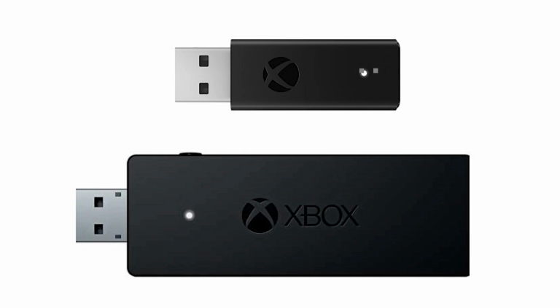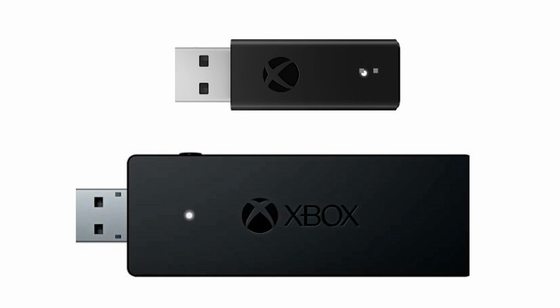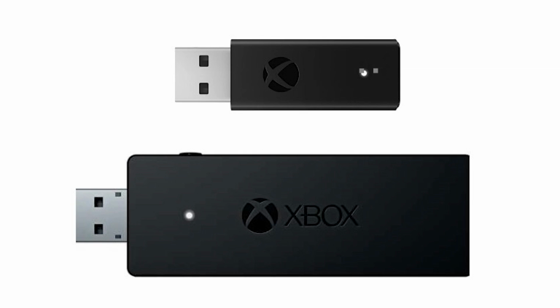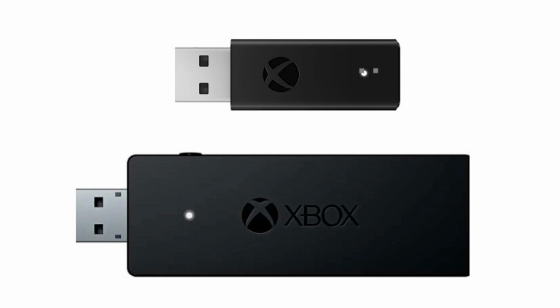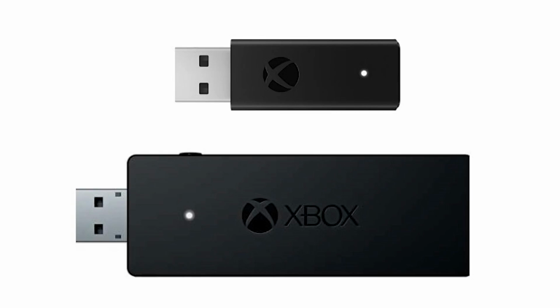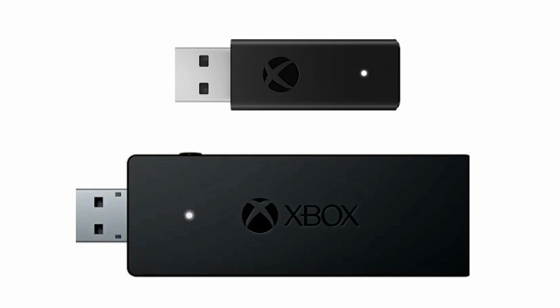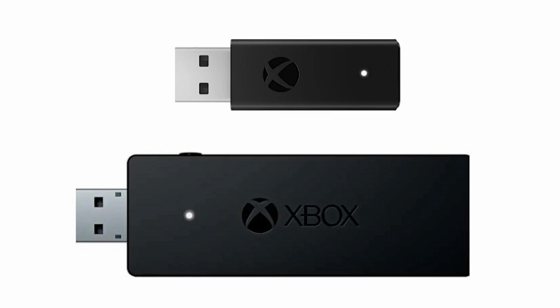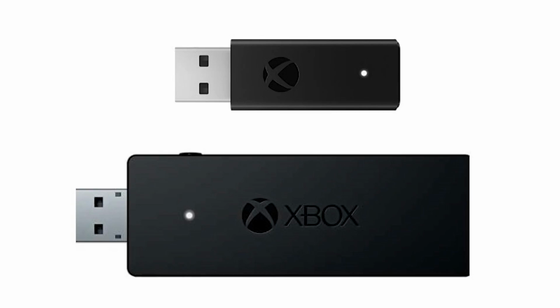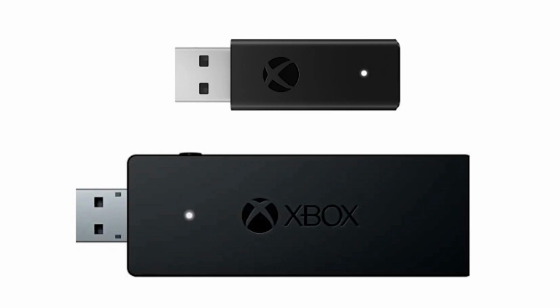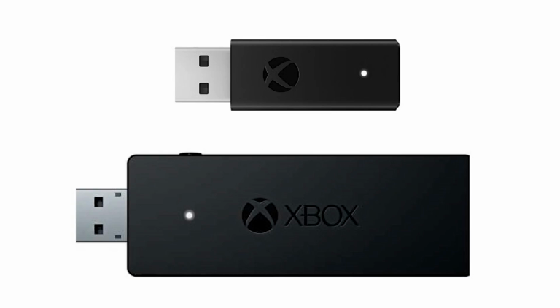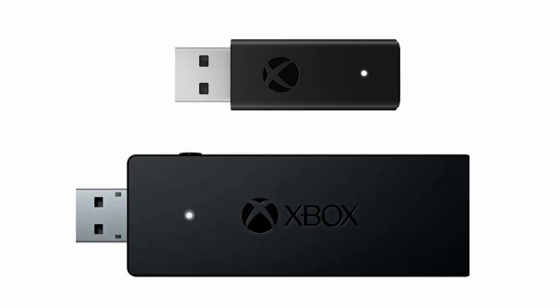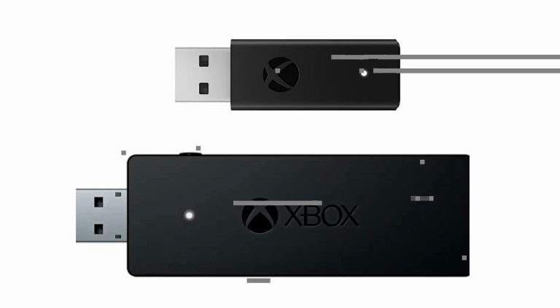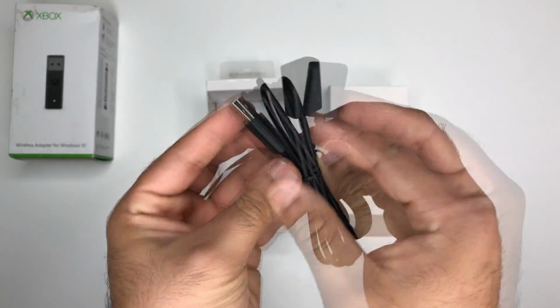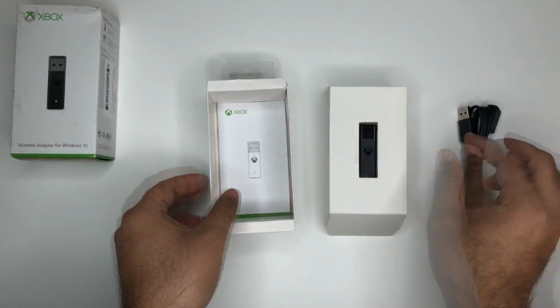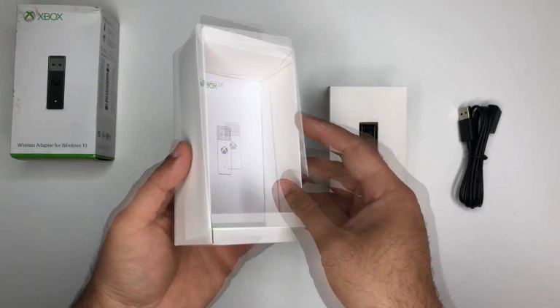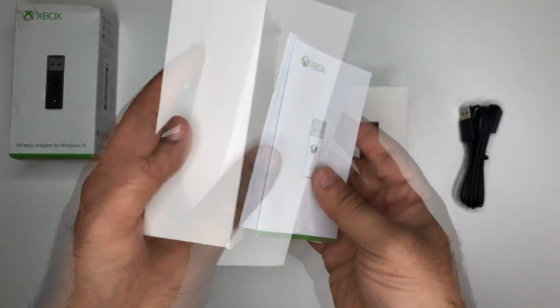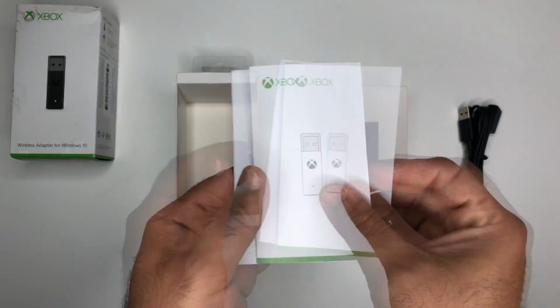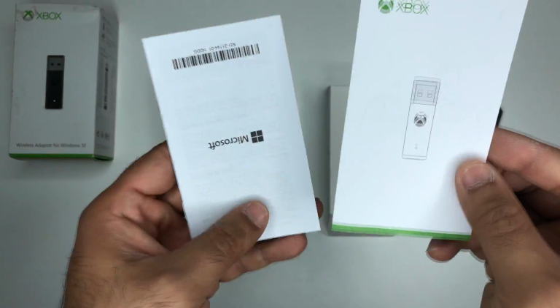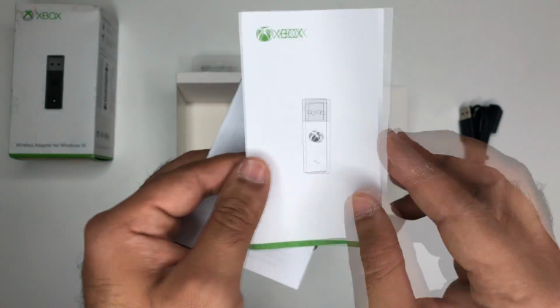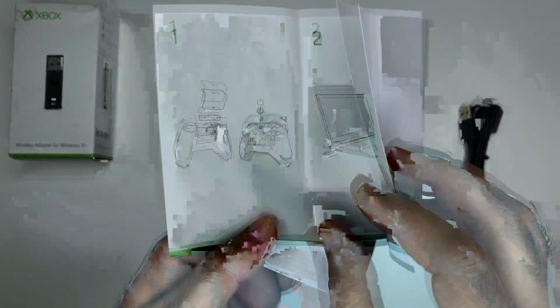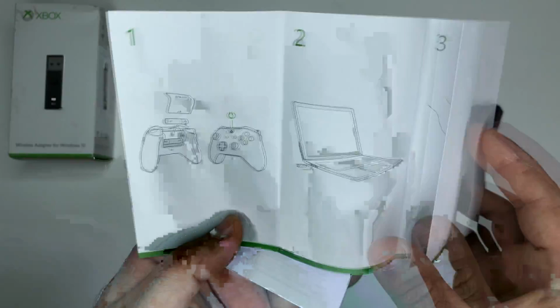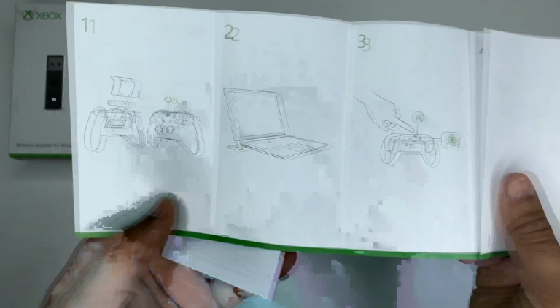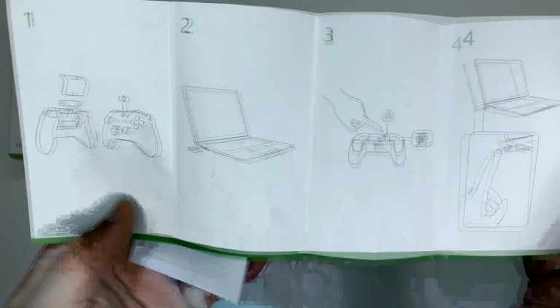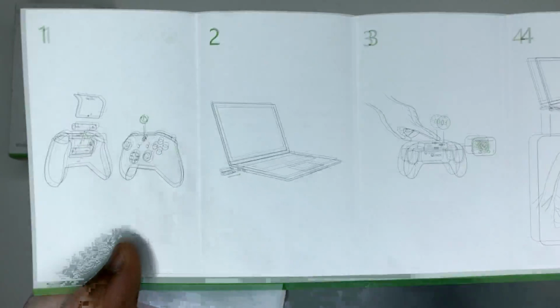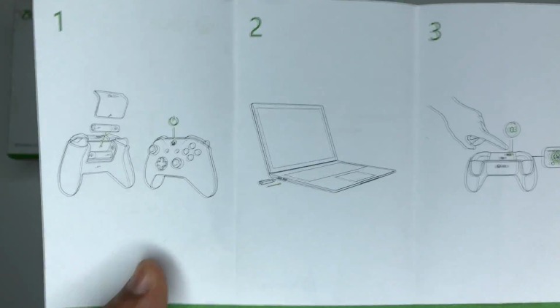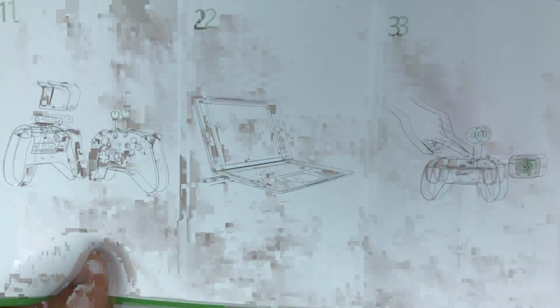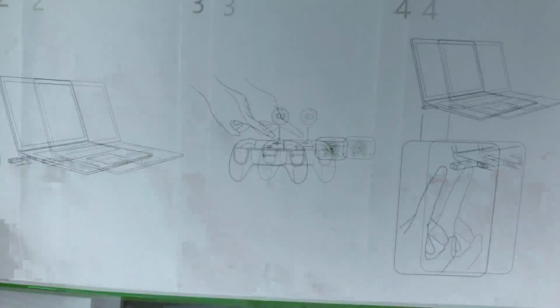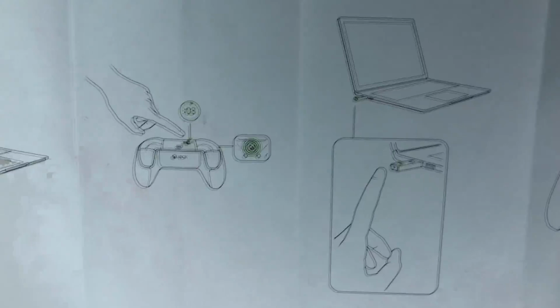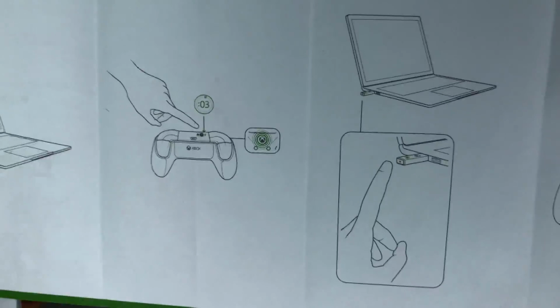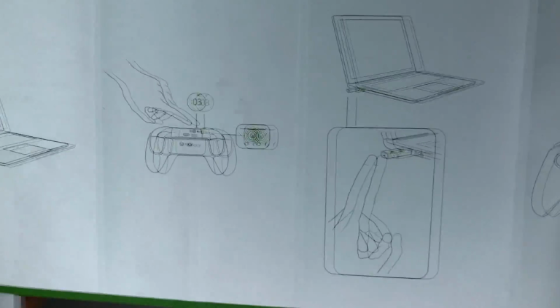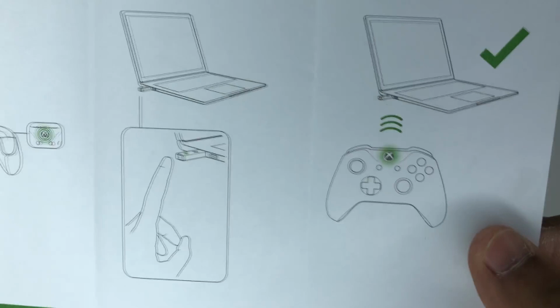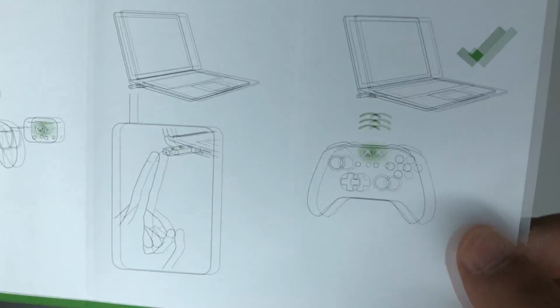Every dimension of the adapter has been reduced, which significantly reduces its overall footprint. At the time of this review, the dongle costs only $25.